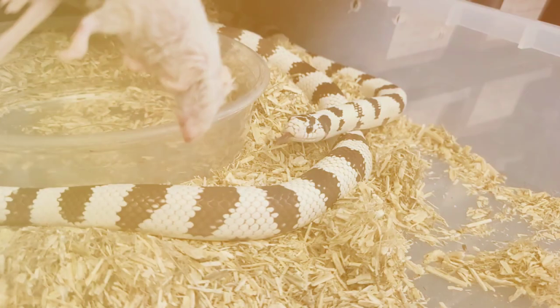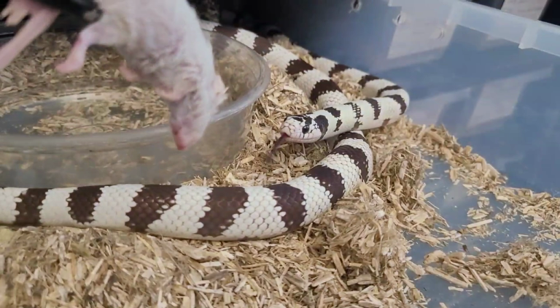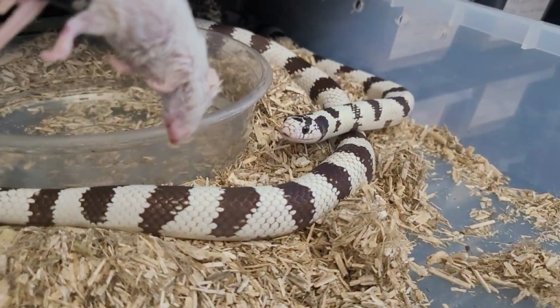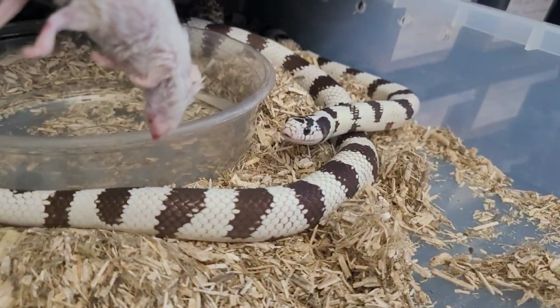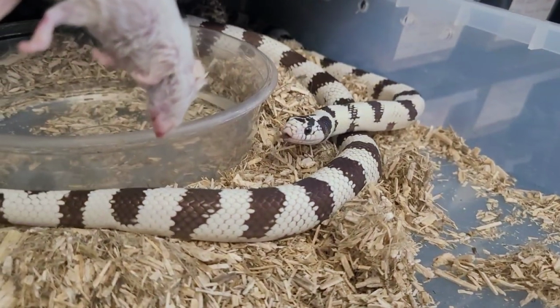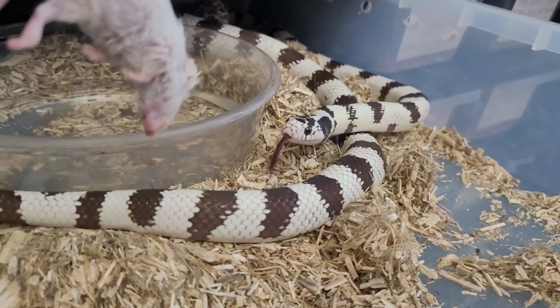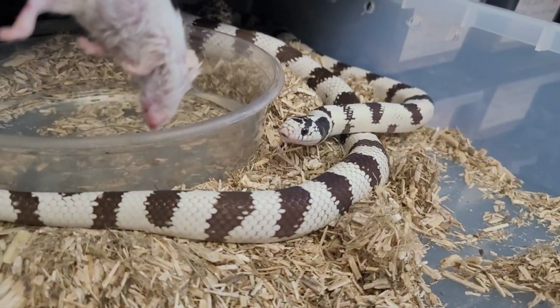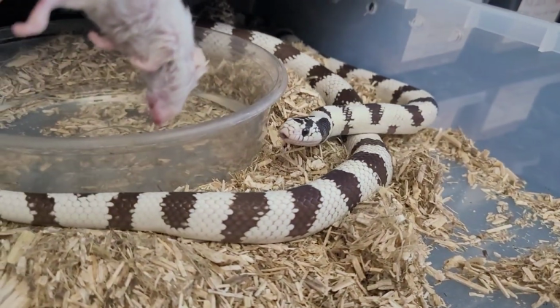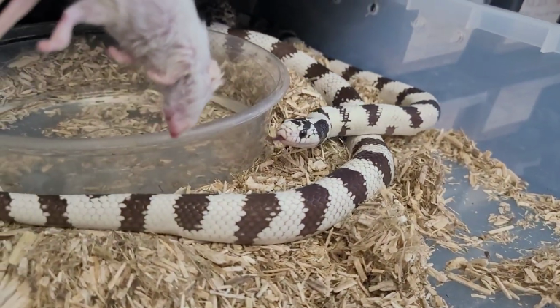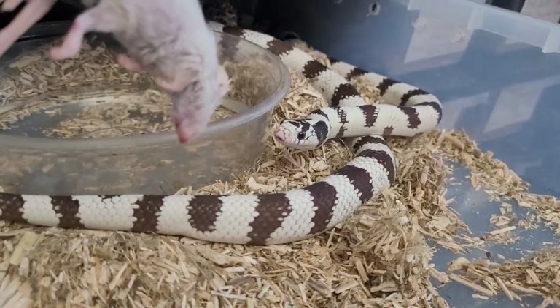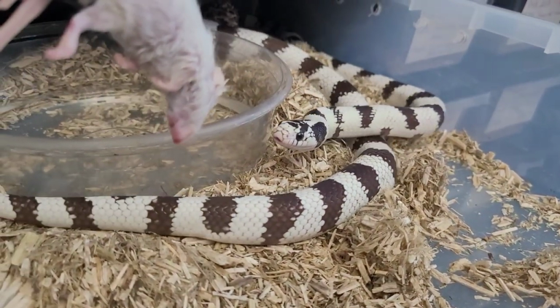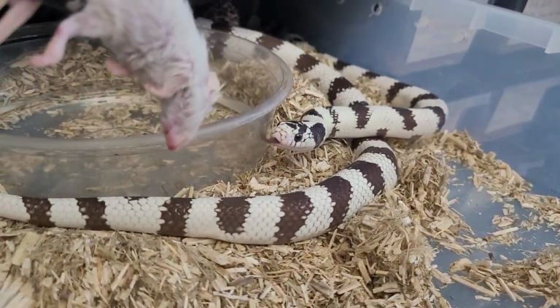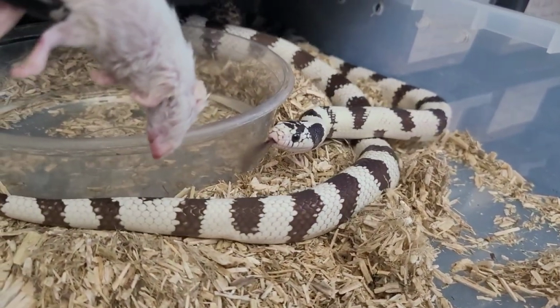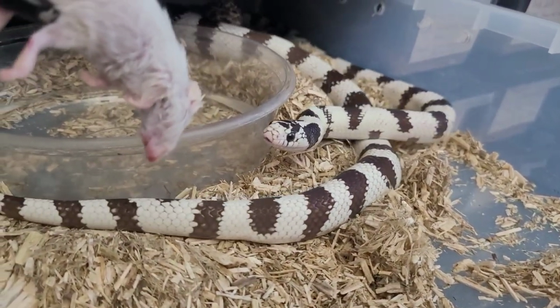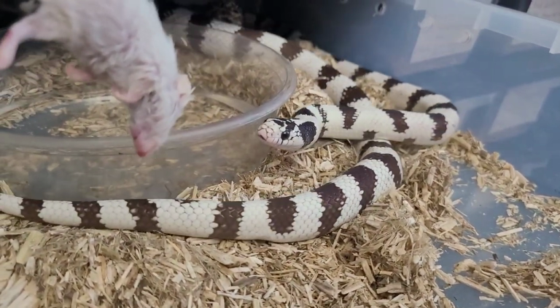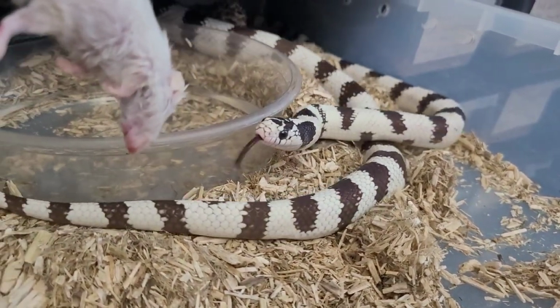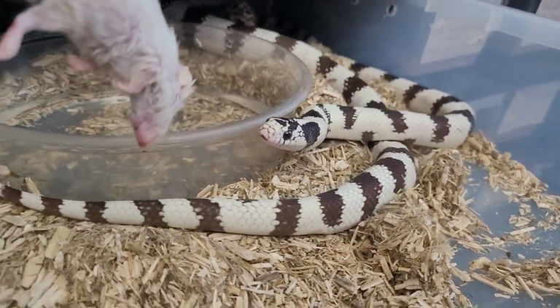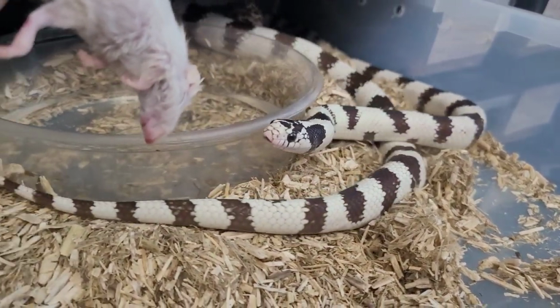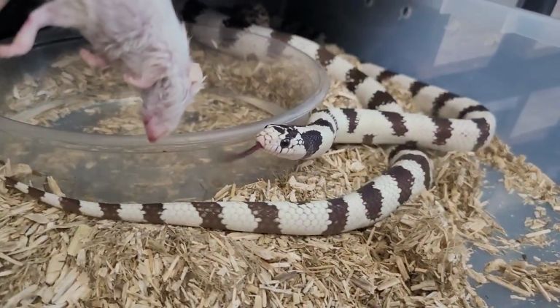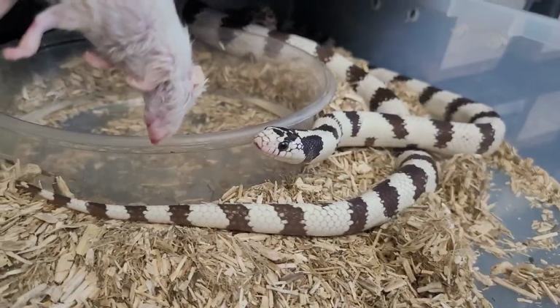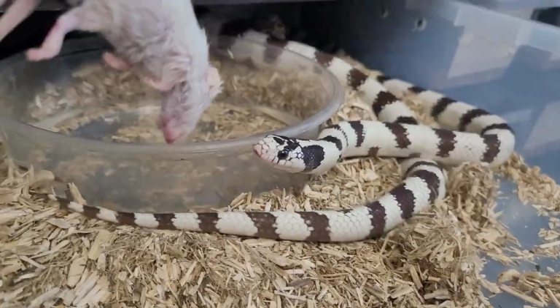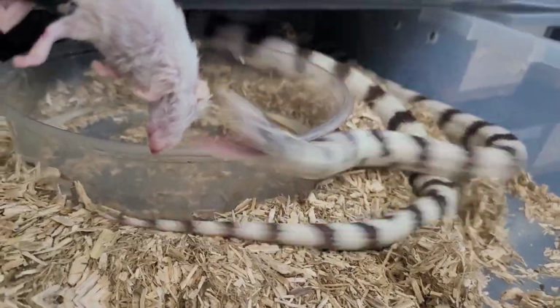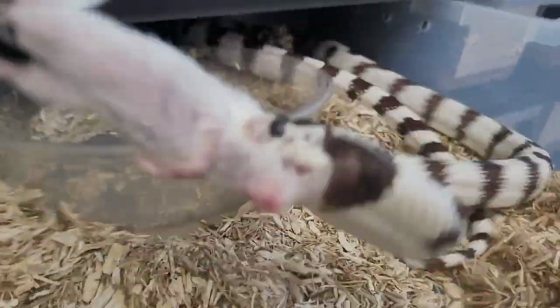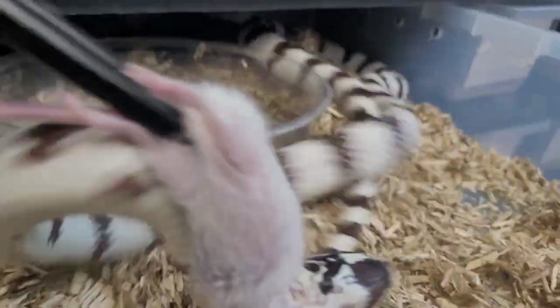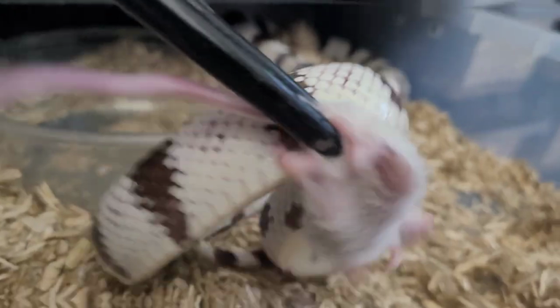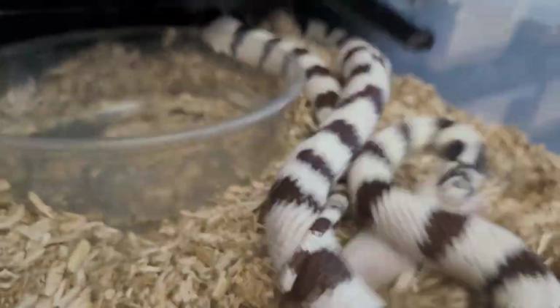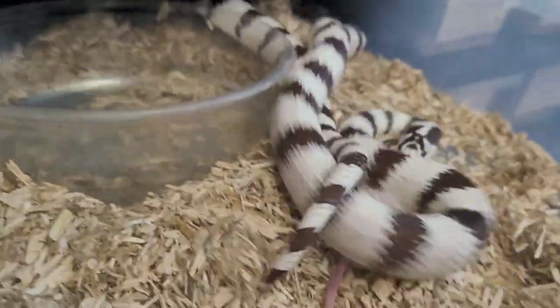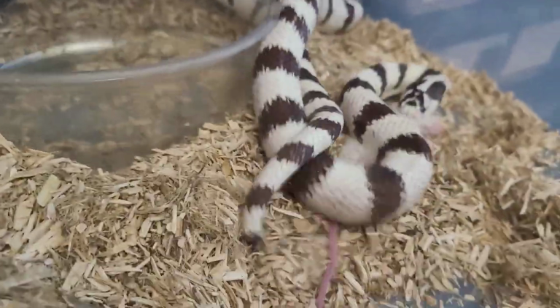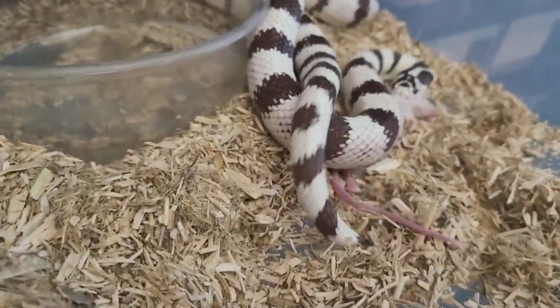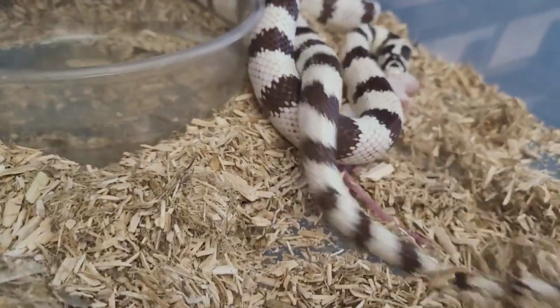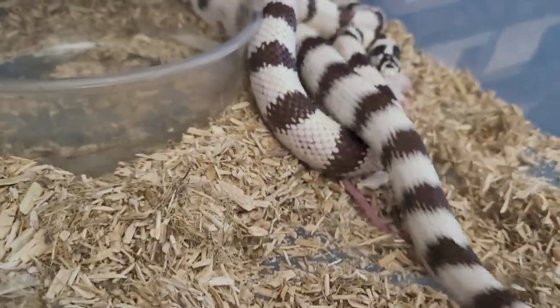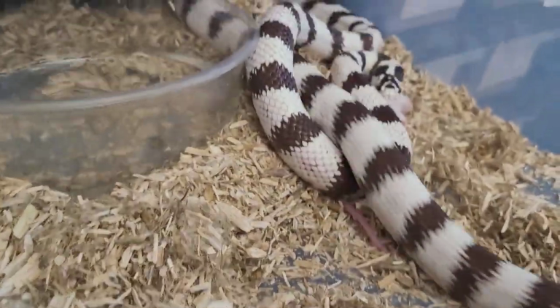Let's see if Edge is hungry. You can see he's coming for it. Boom! Whoa! Look at that.